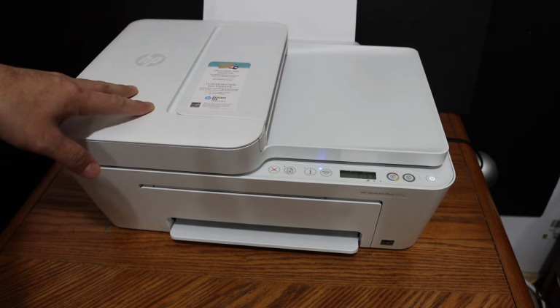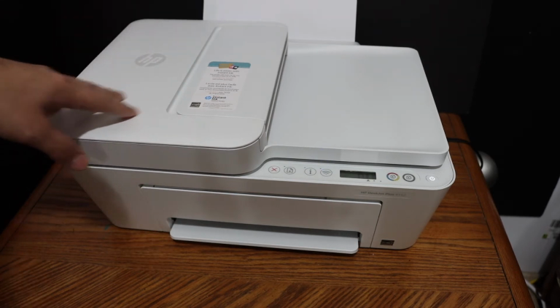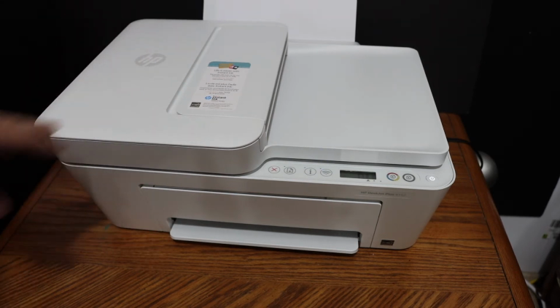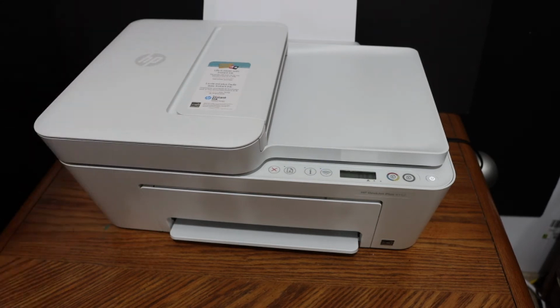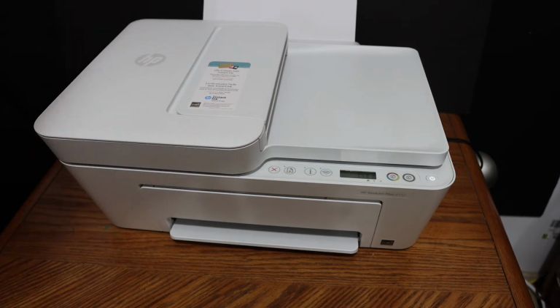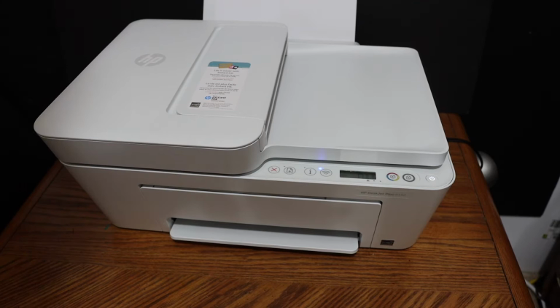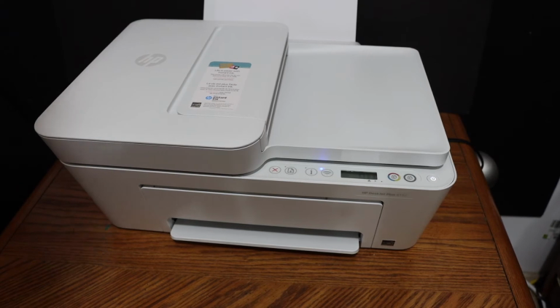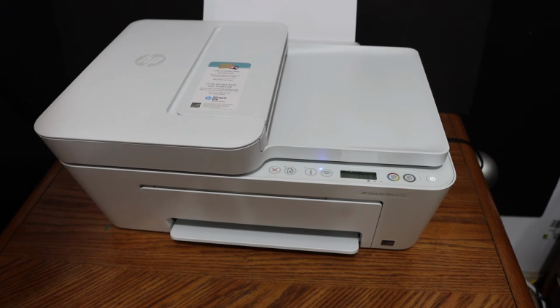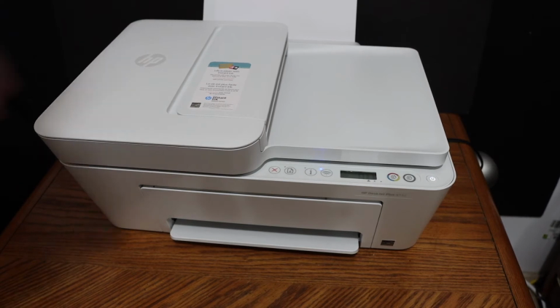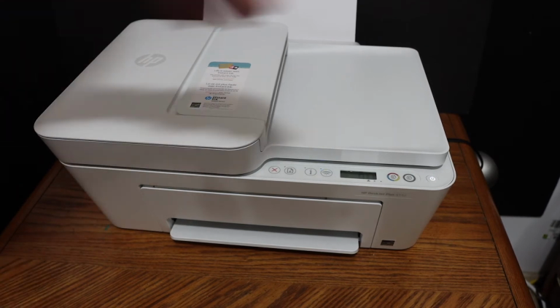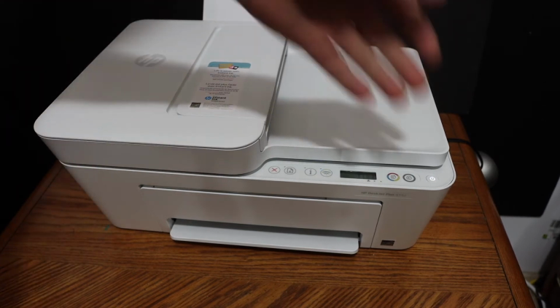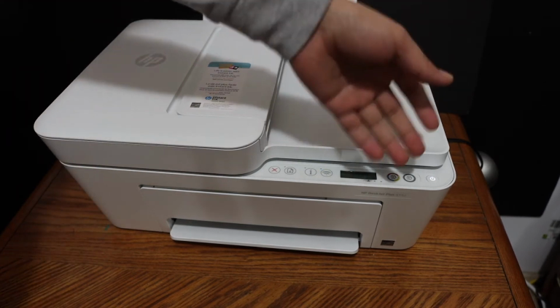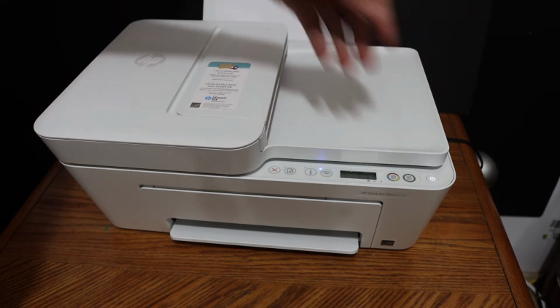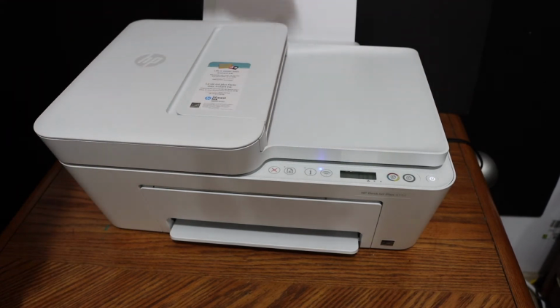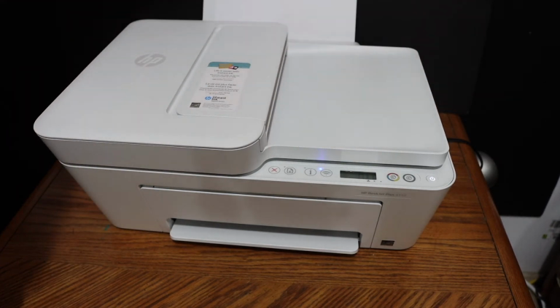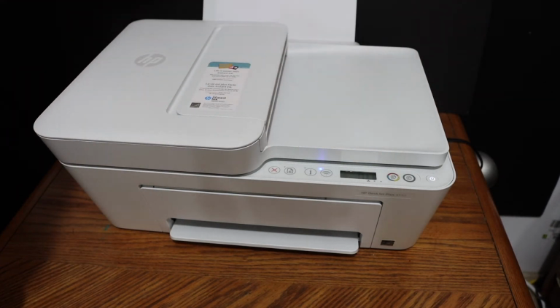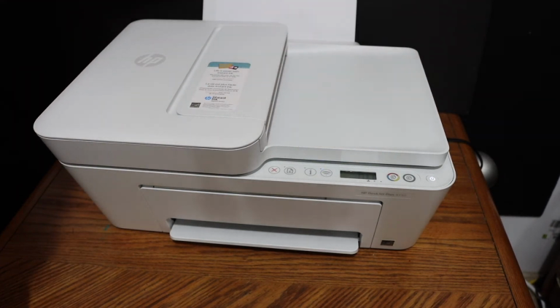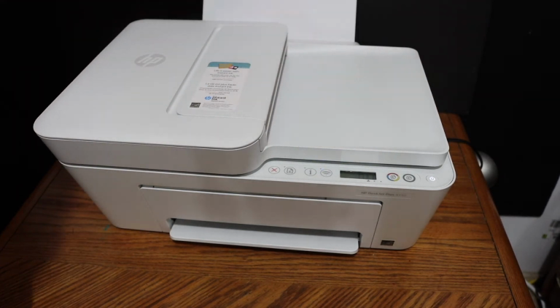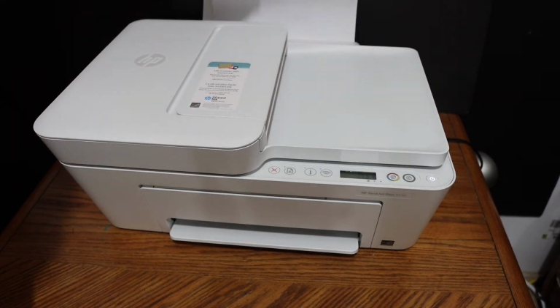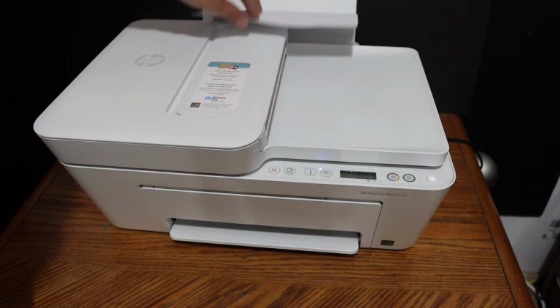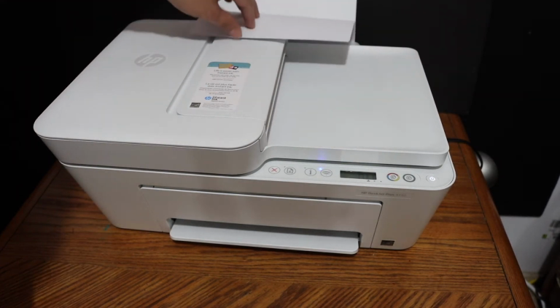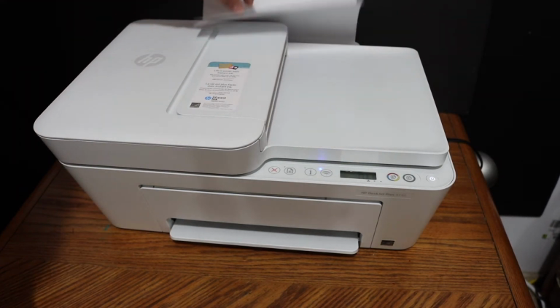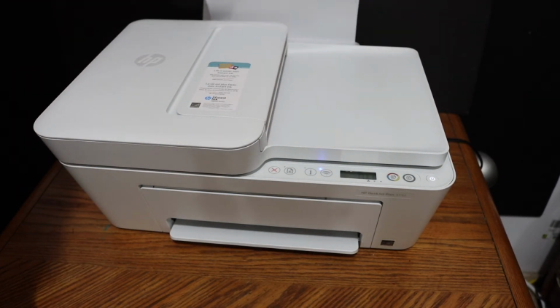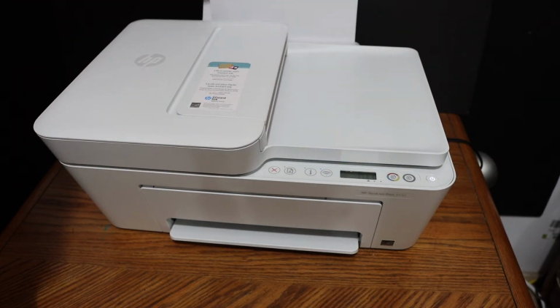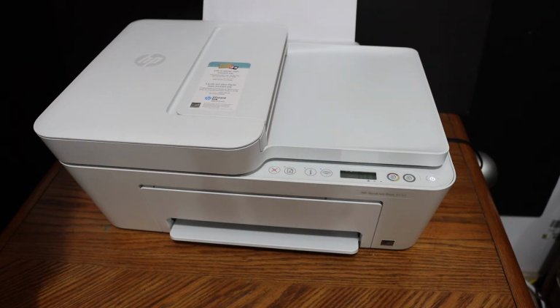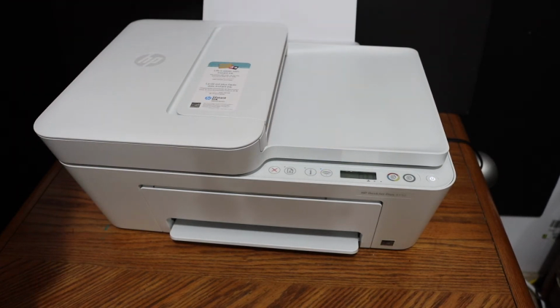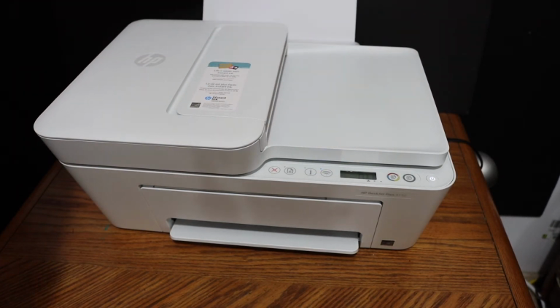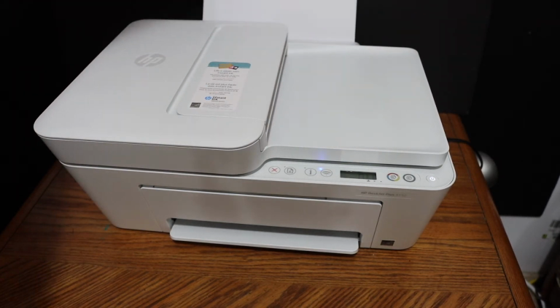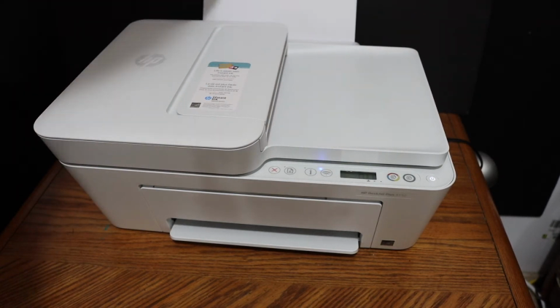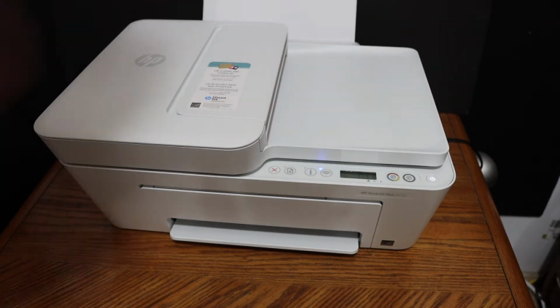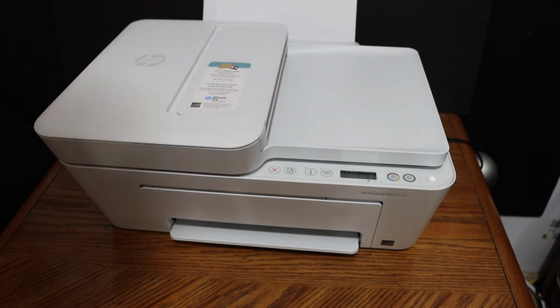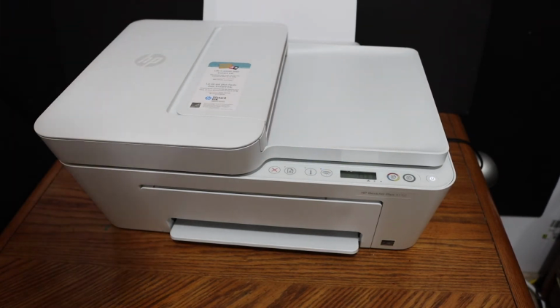The first step is to switch on the printer. Also load A4 size sheets in the rear paper tray.